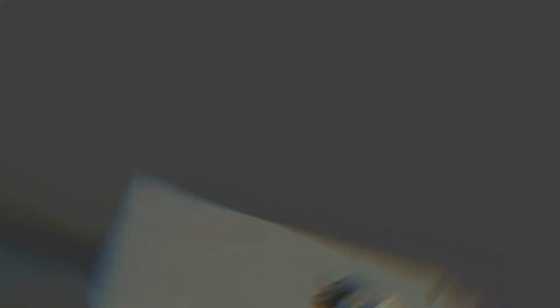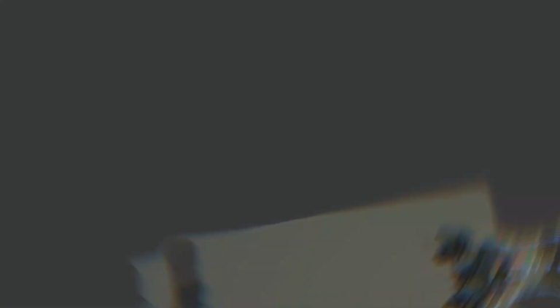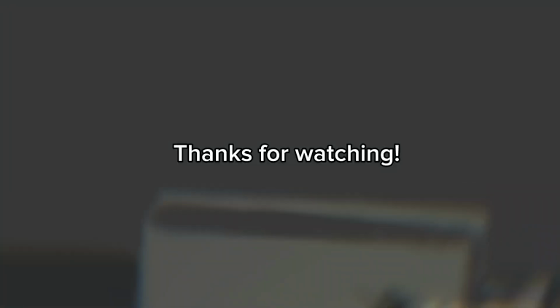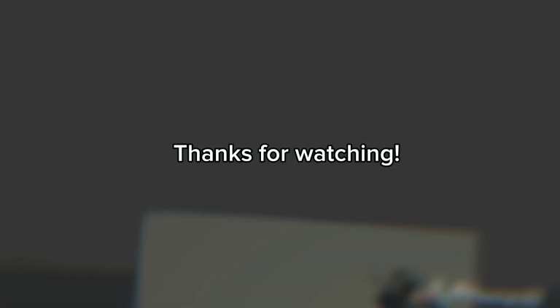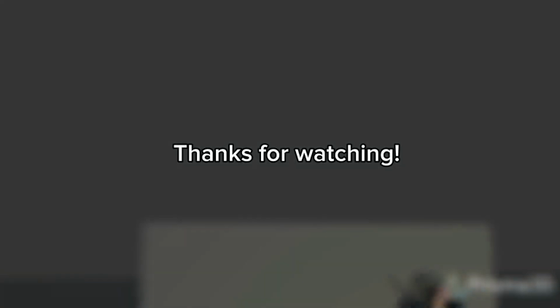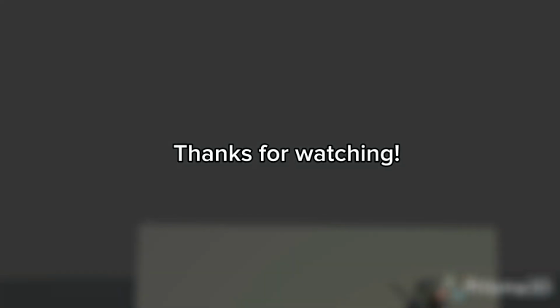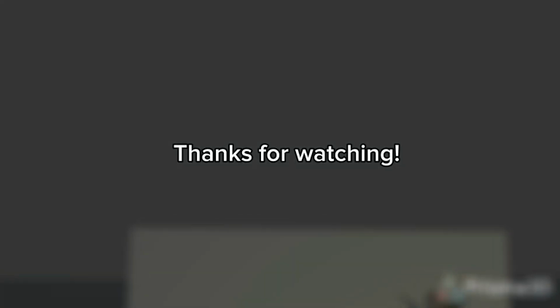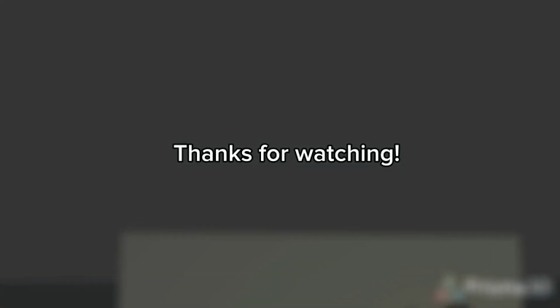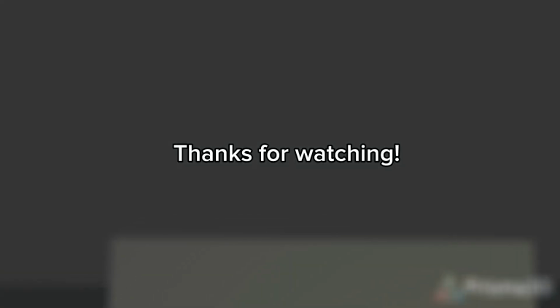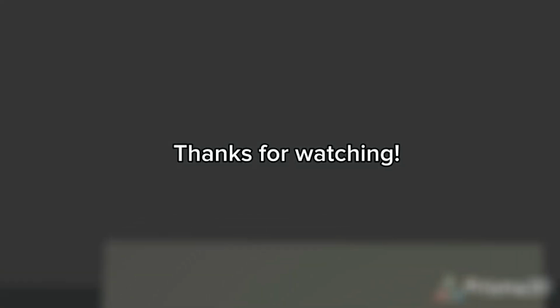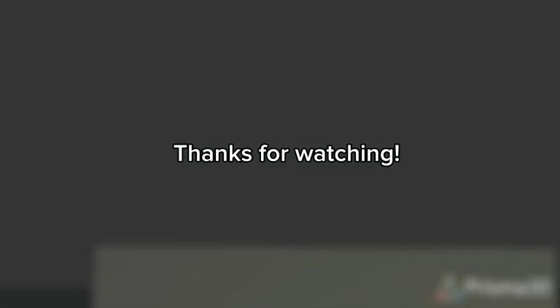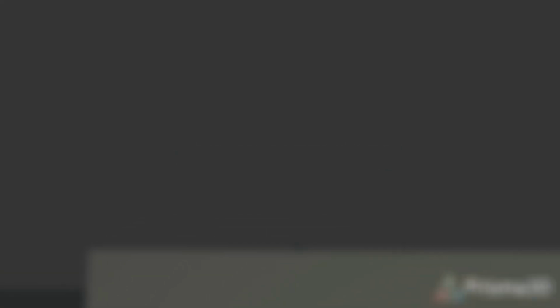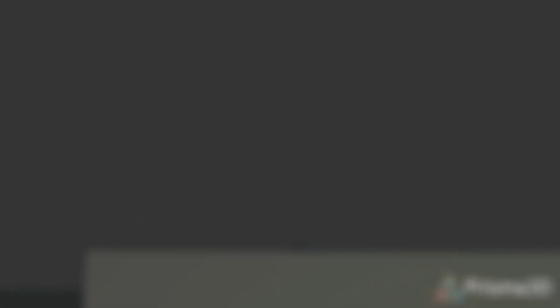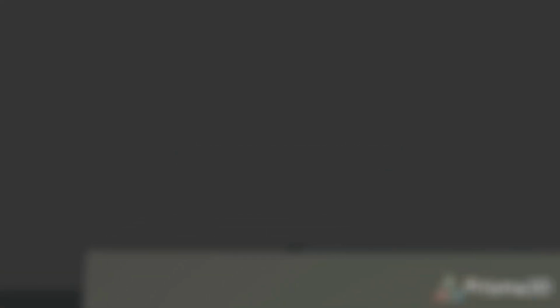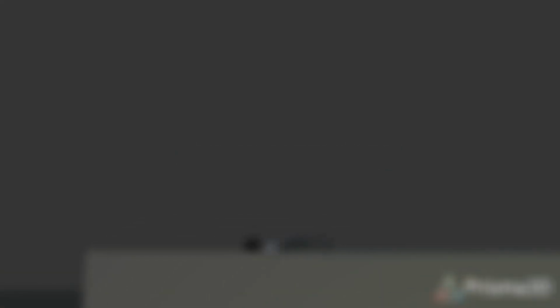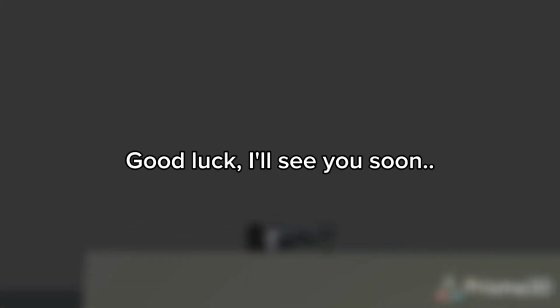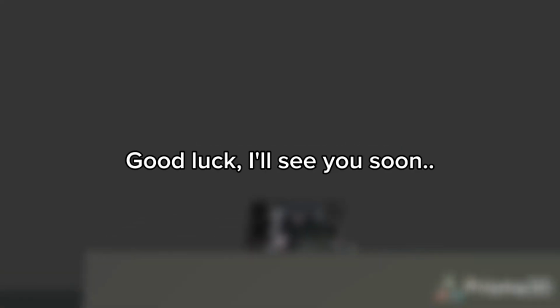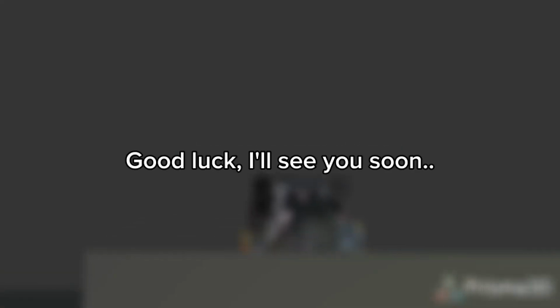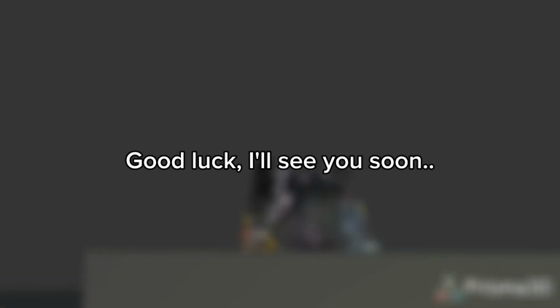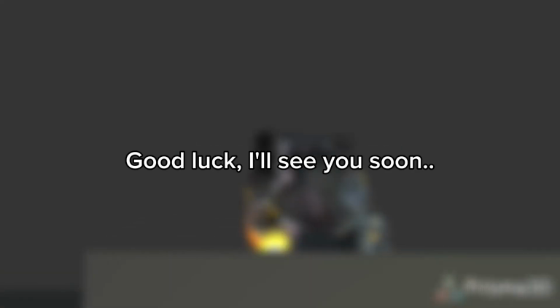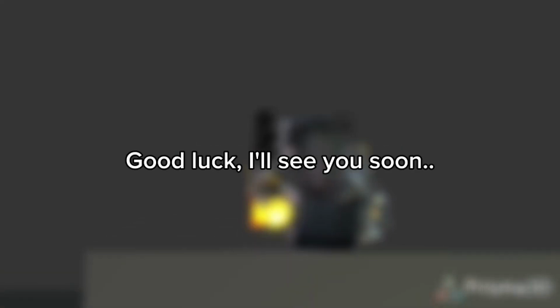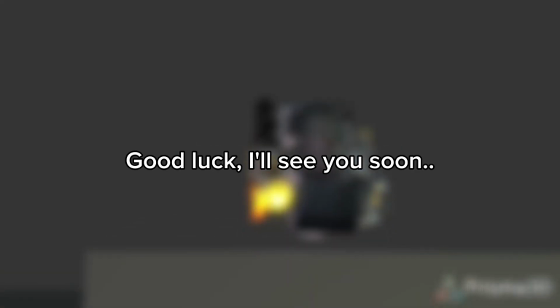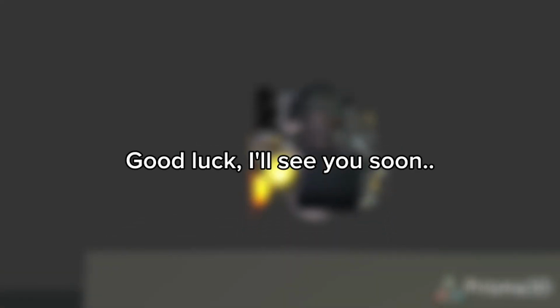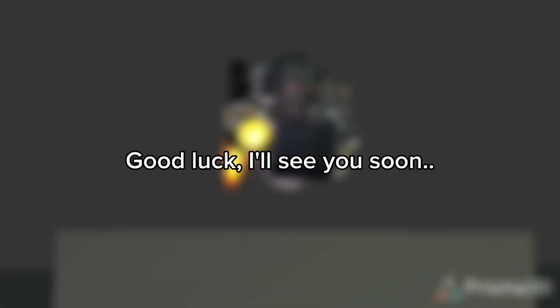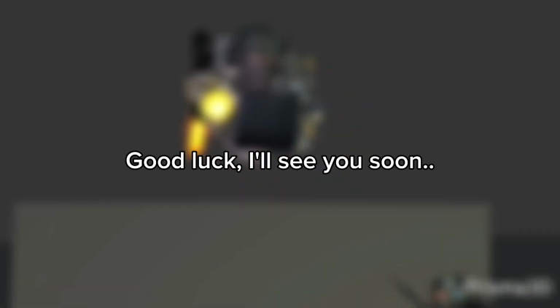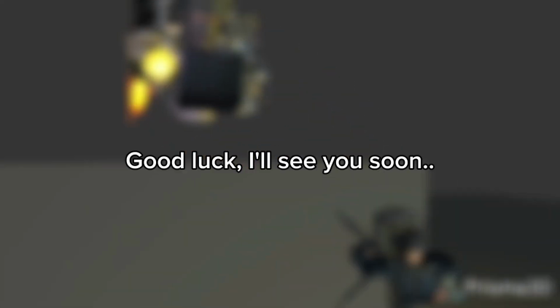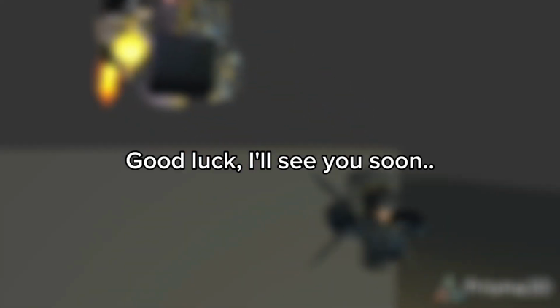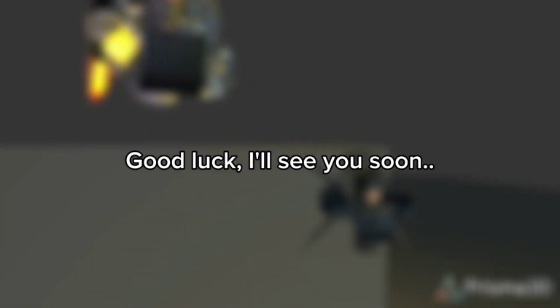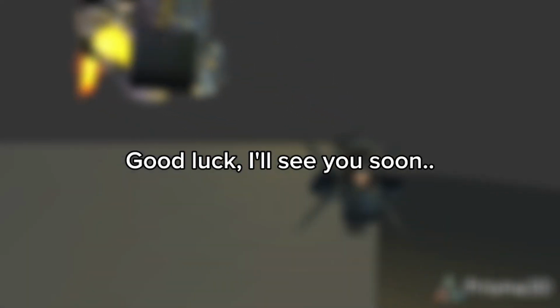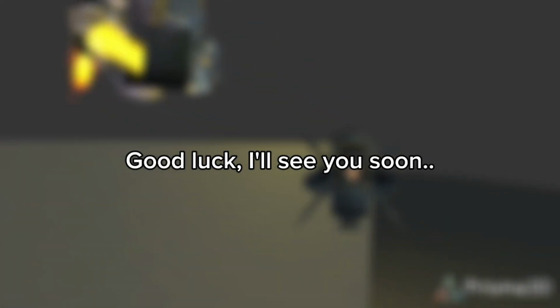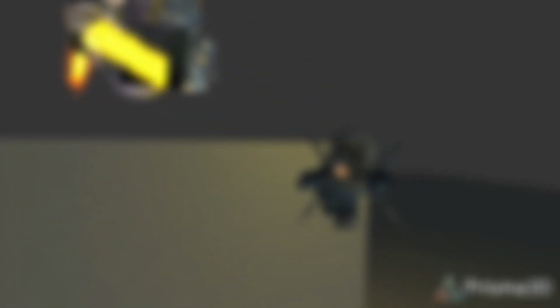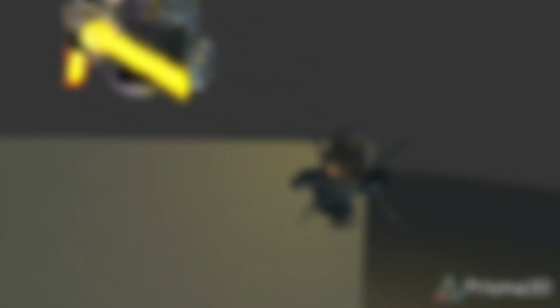Thanks for watching. Good luck. I'll see you soon.